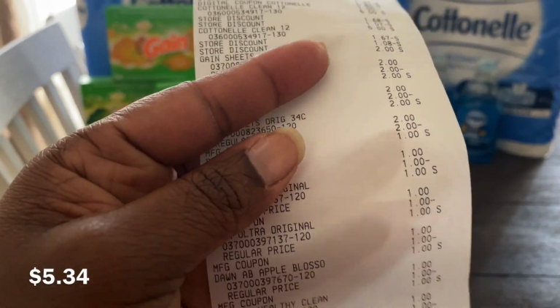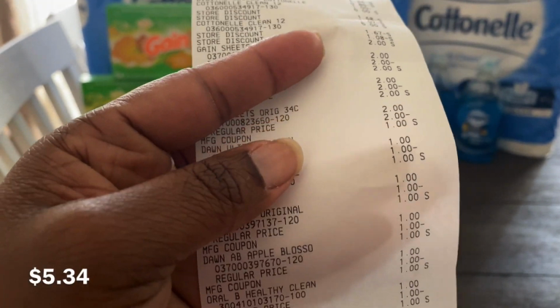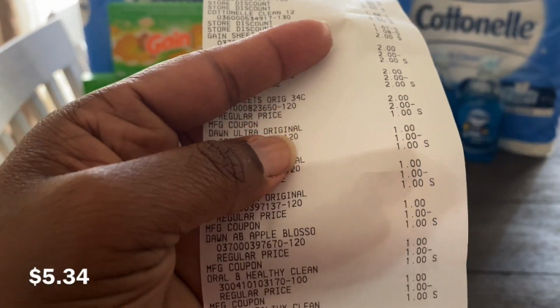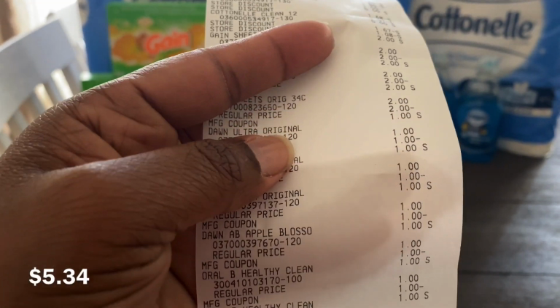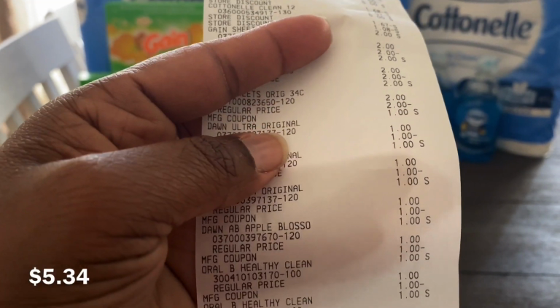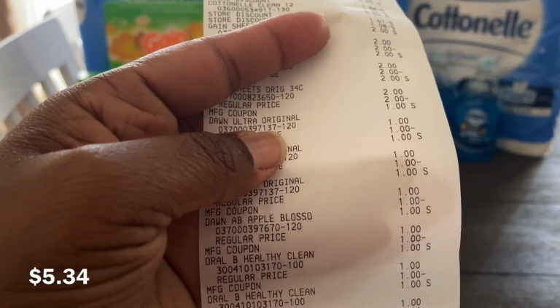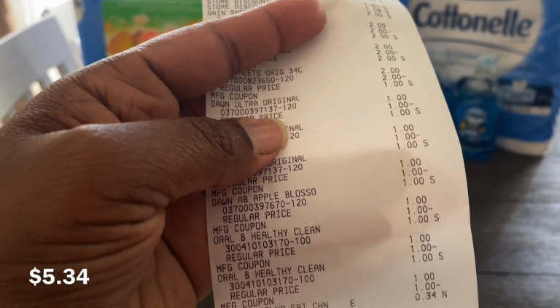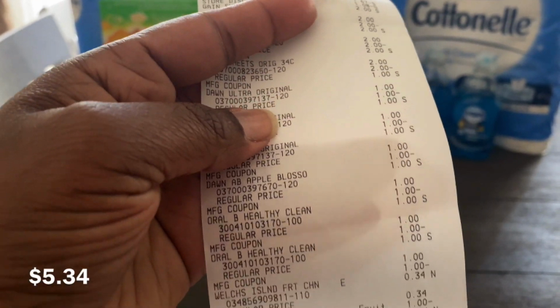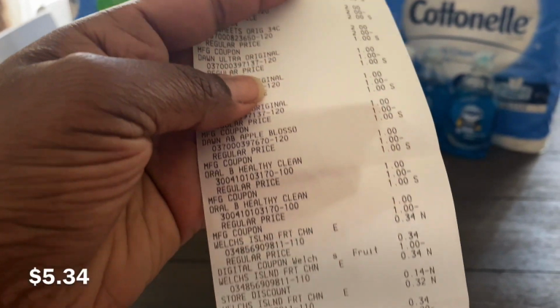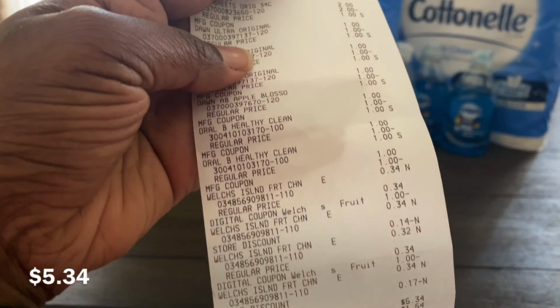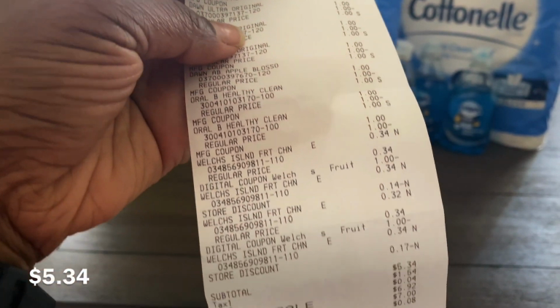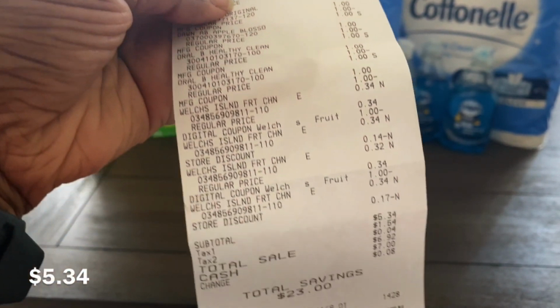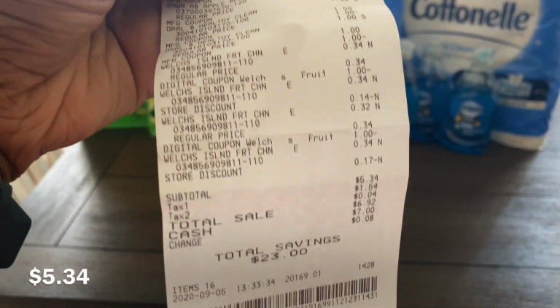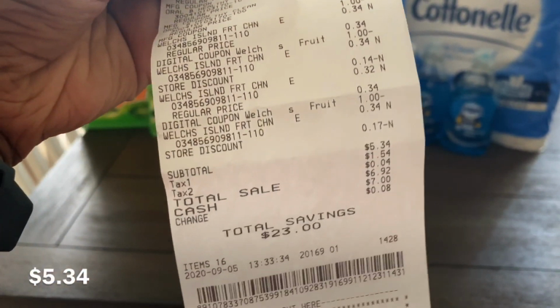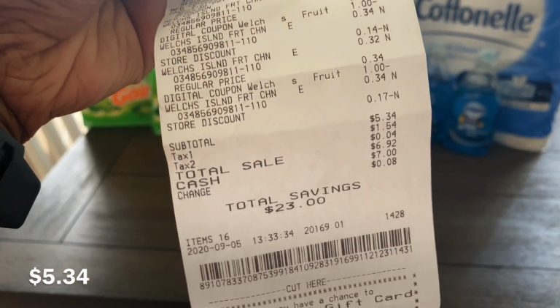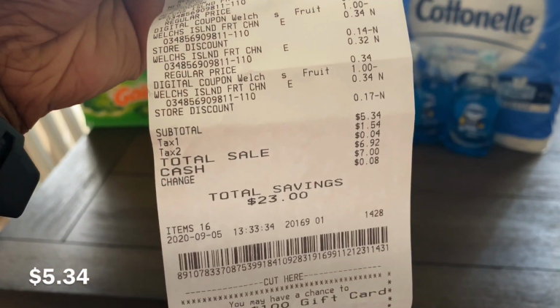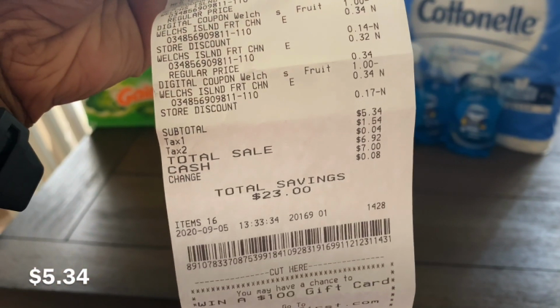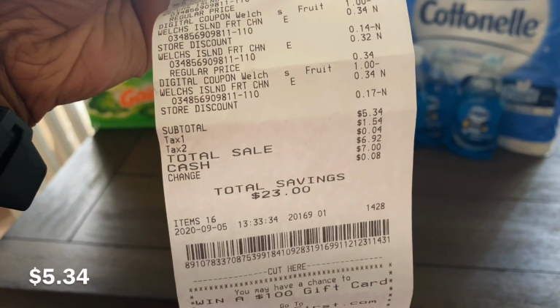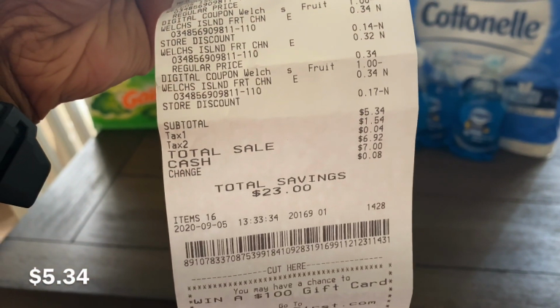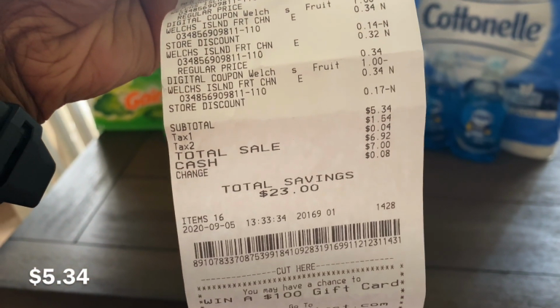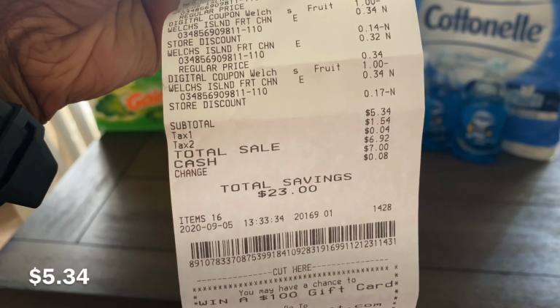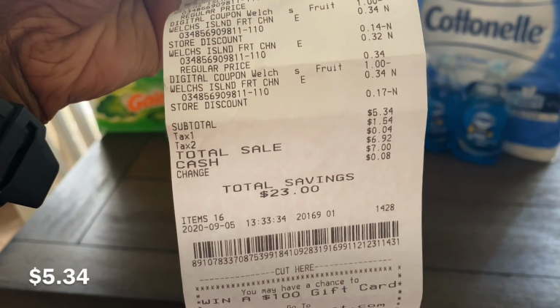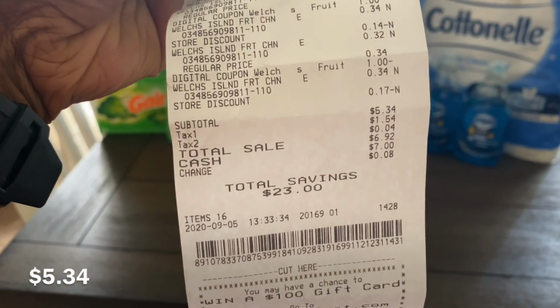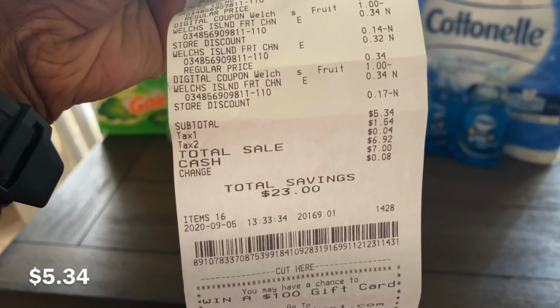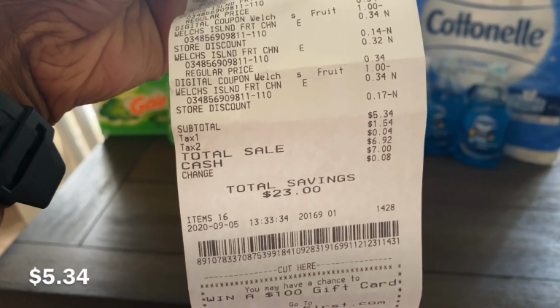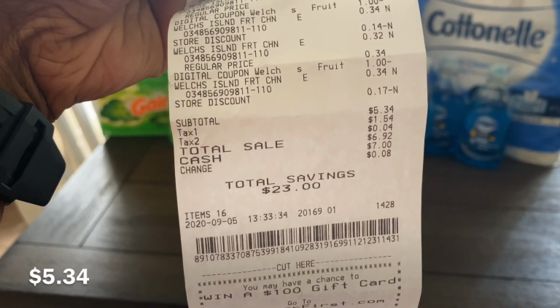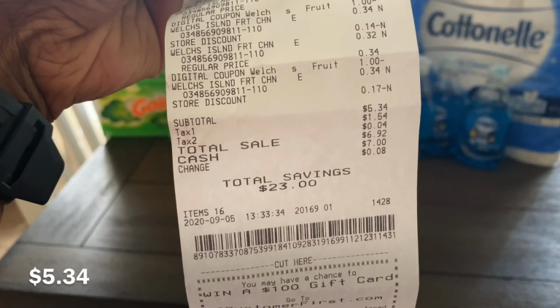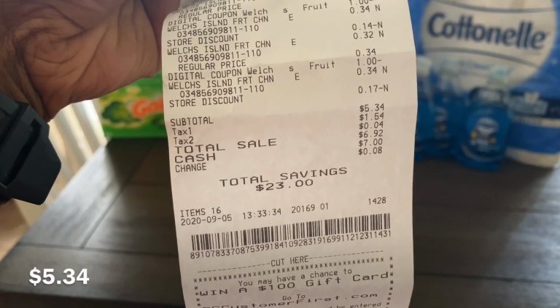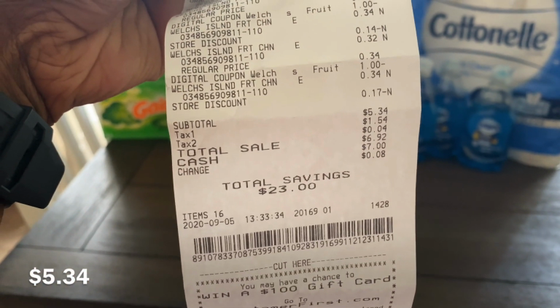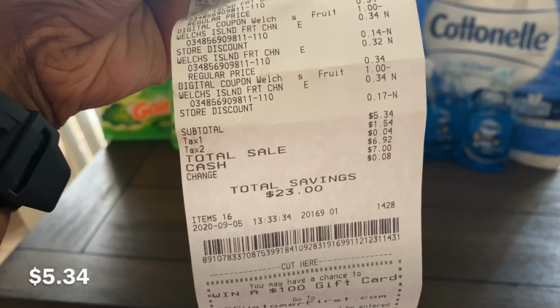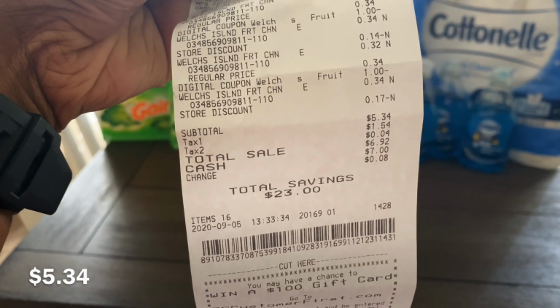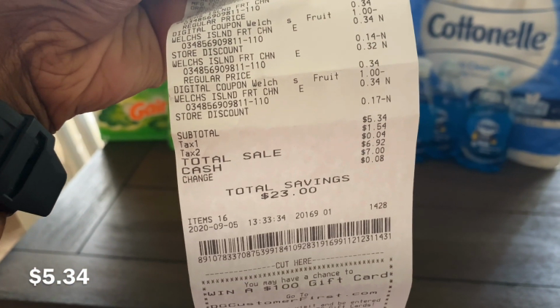My total was $5.34 with a savings of $23.